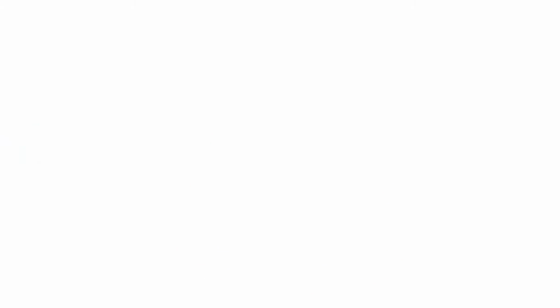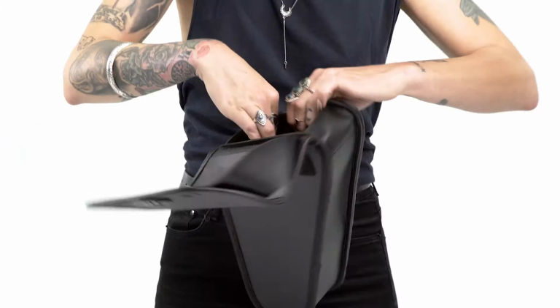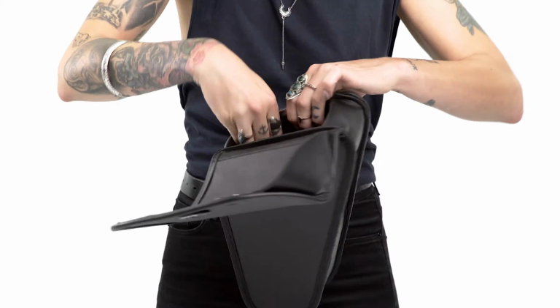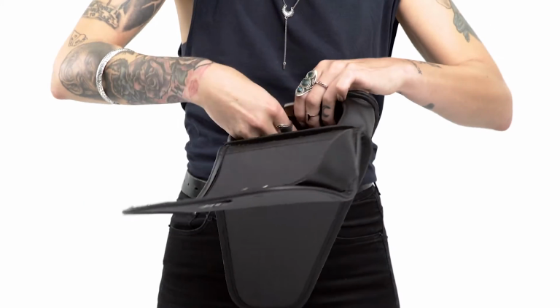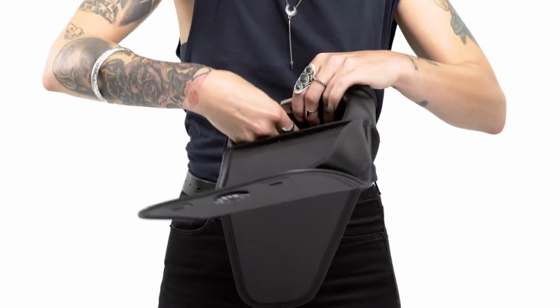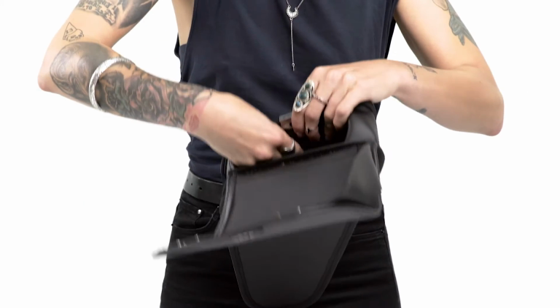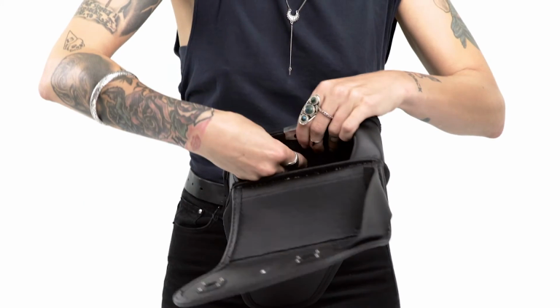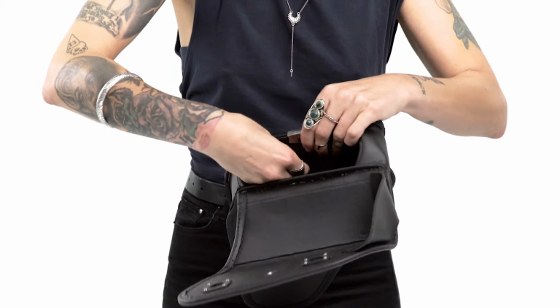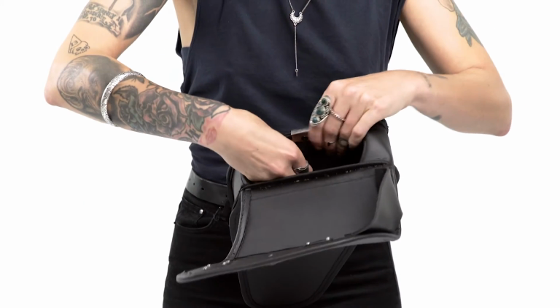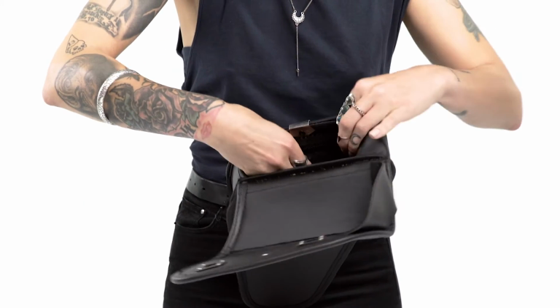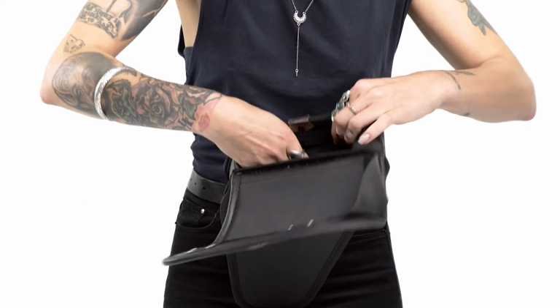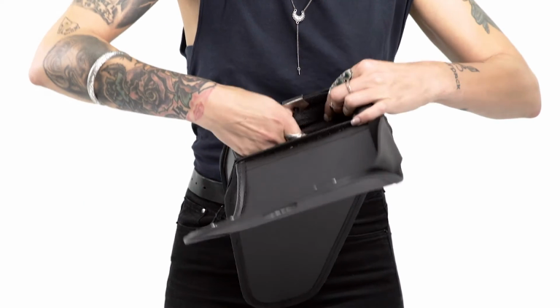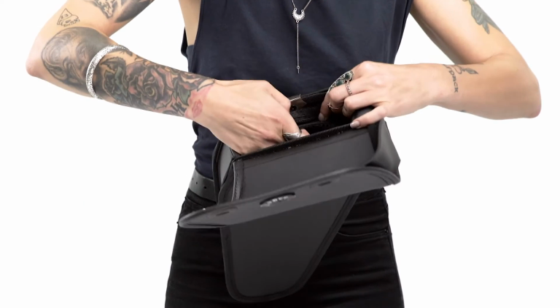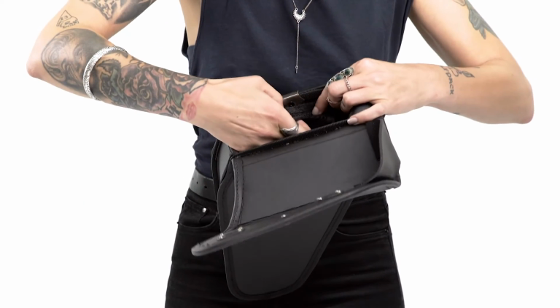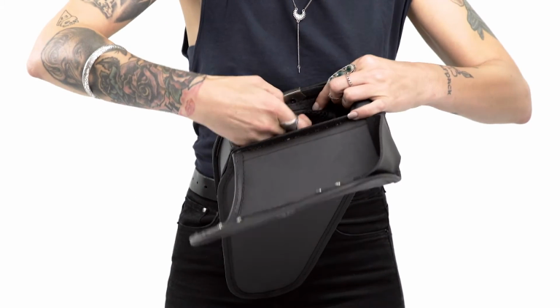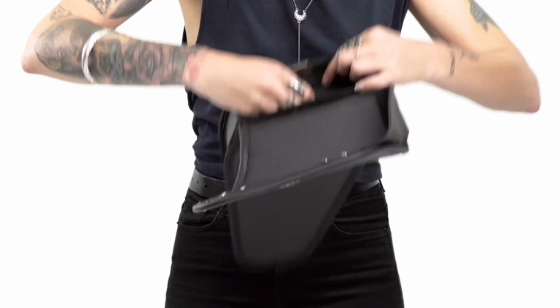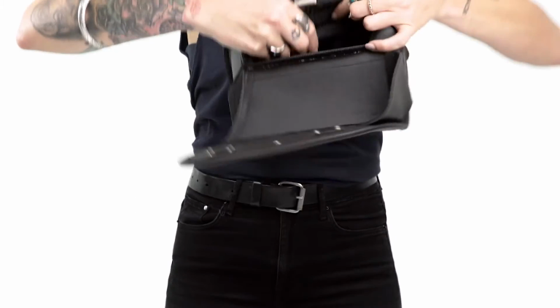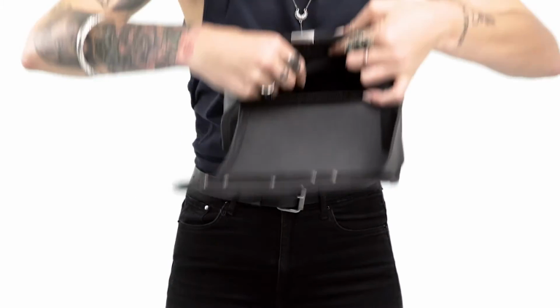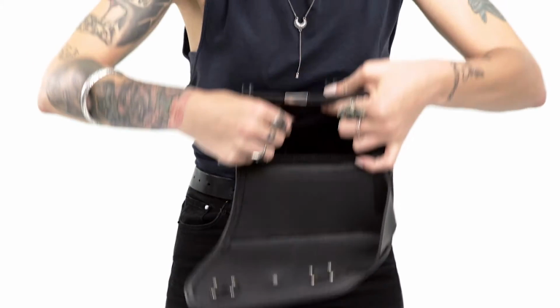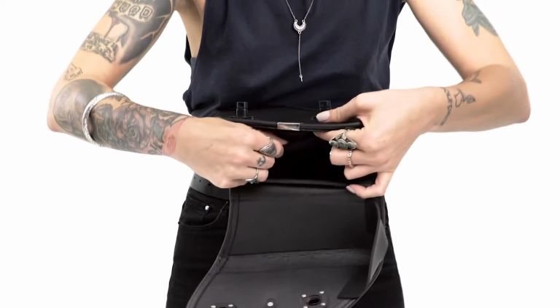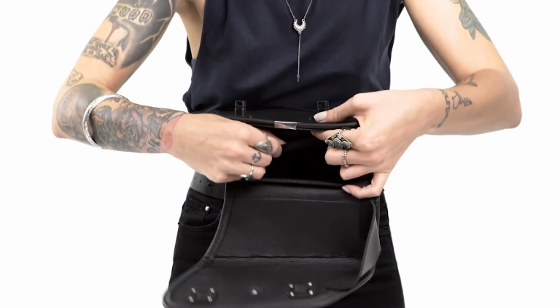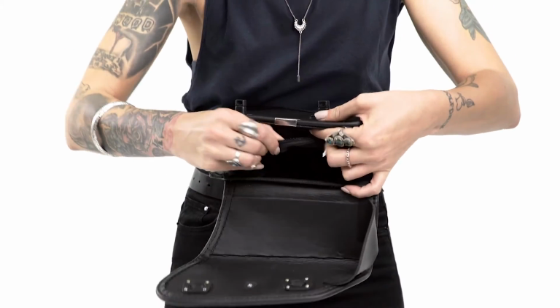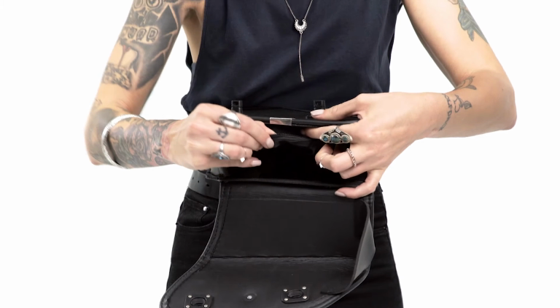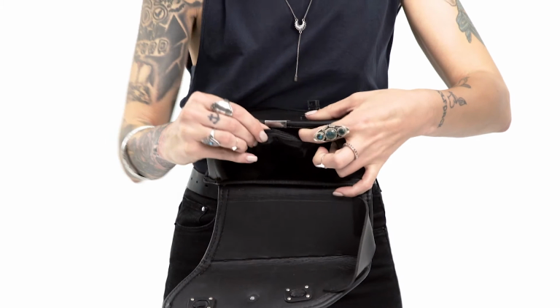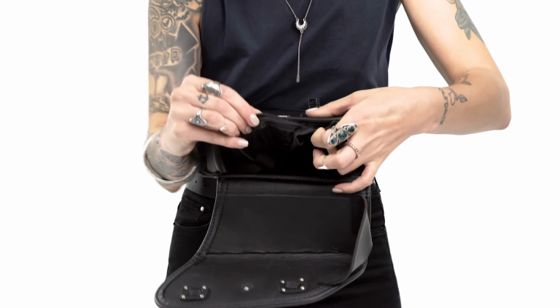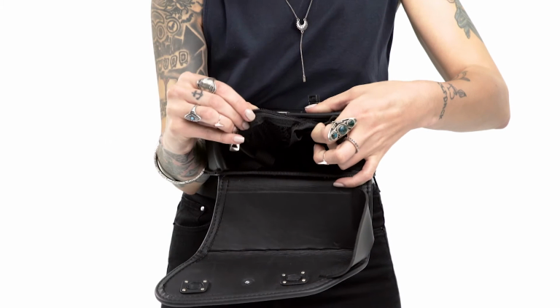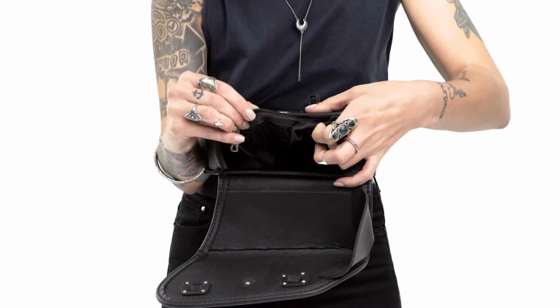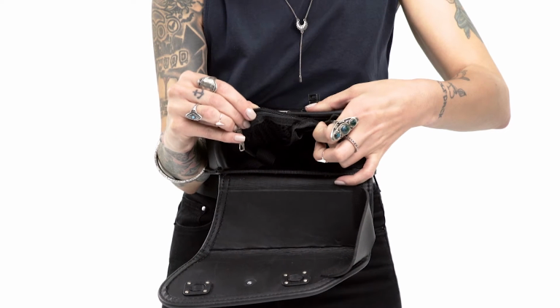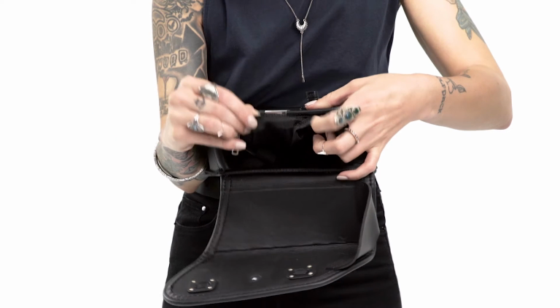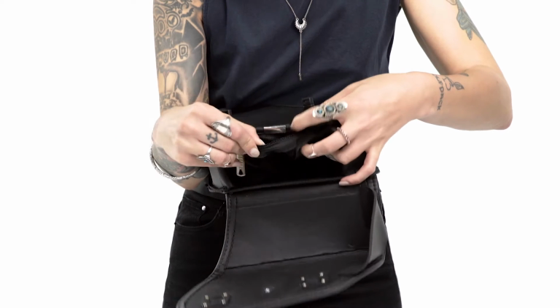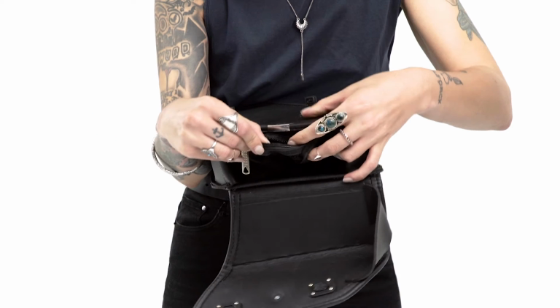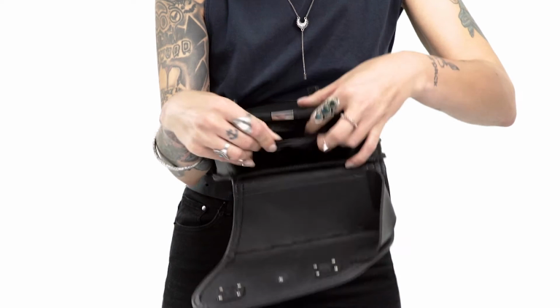An added extra in each bag is the mesh pocket to store small objects such as keys and cell phones.